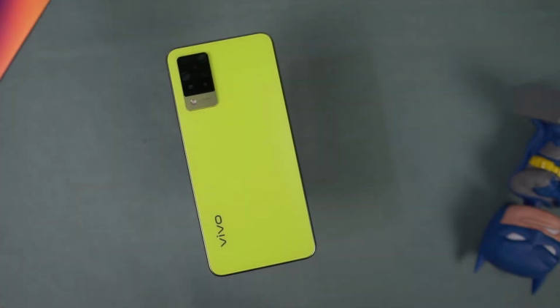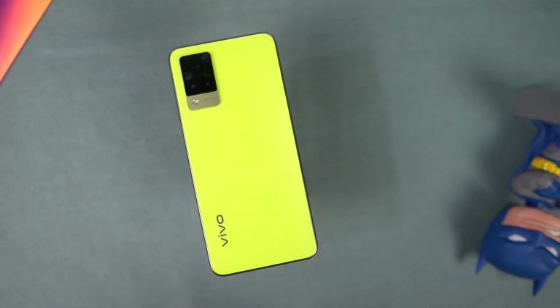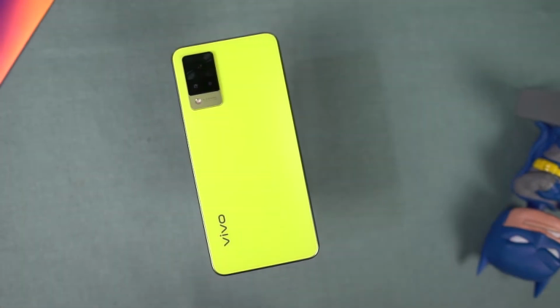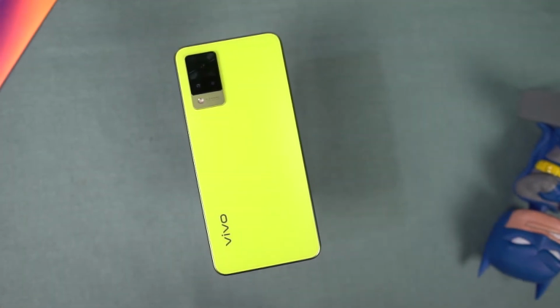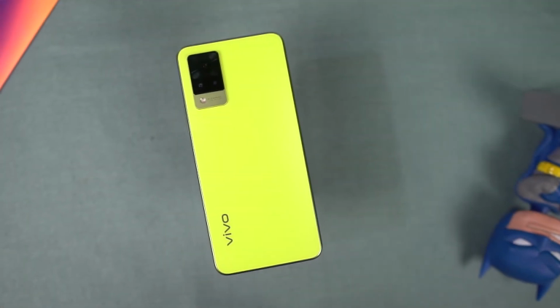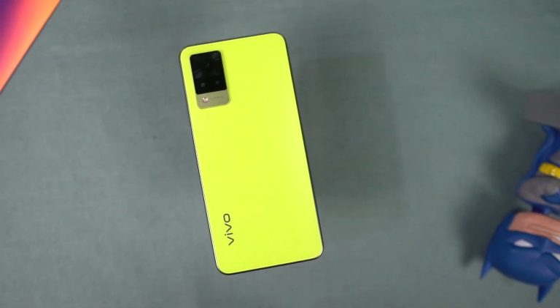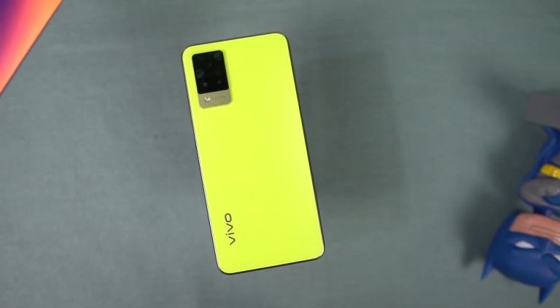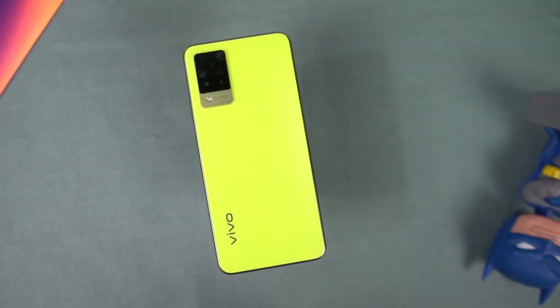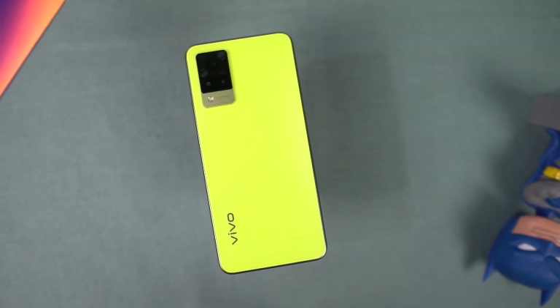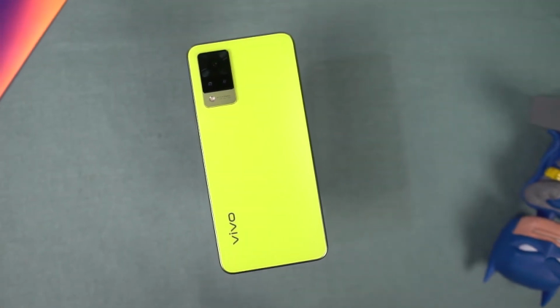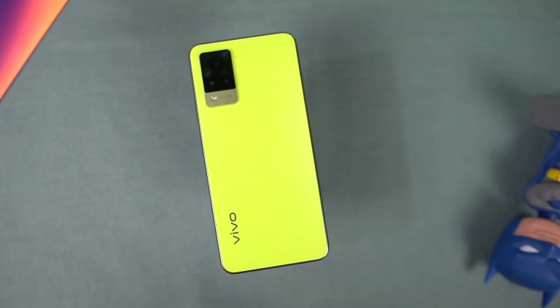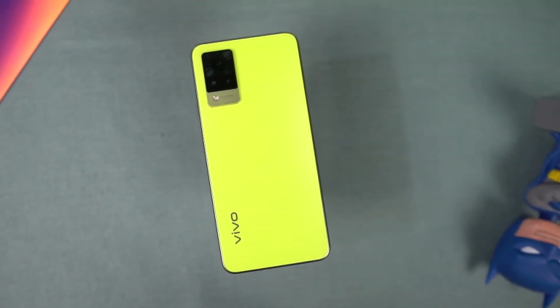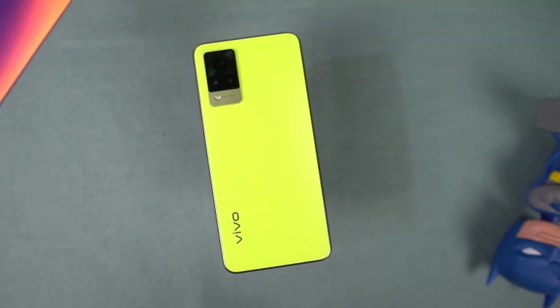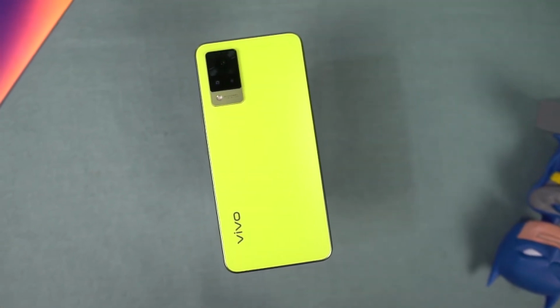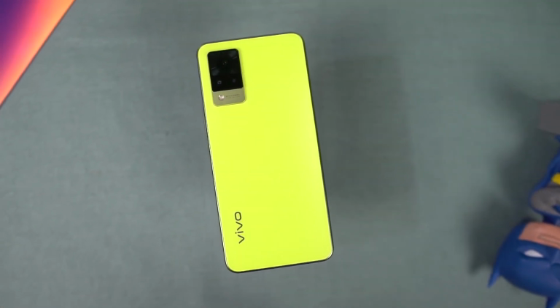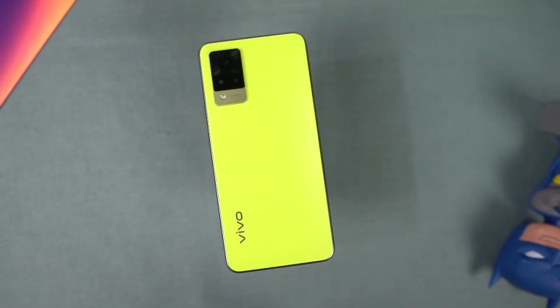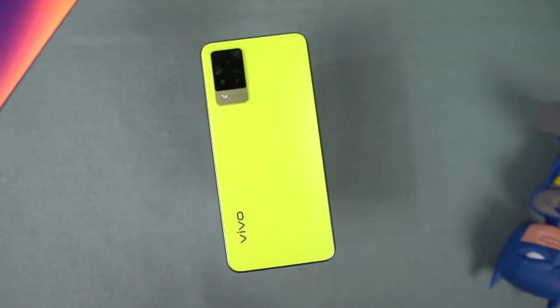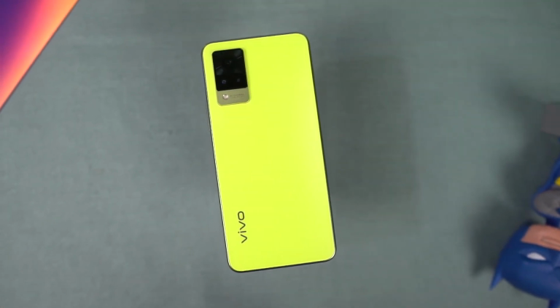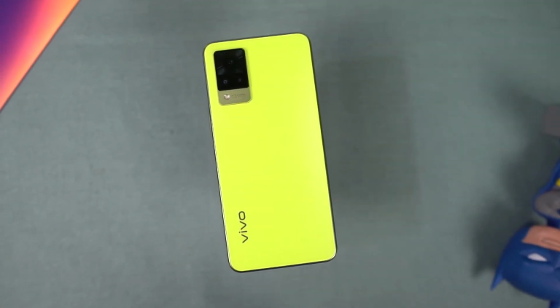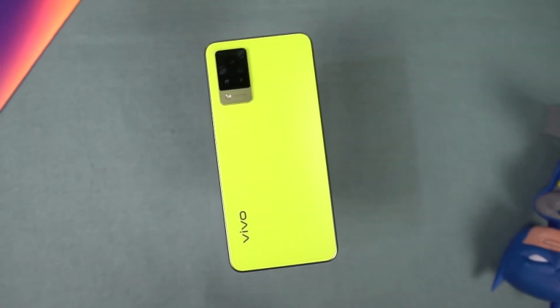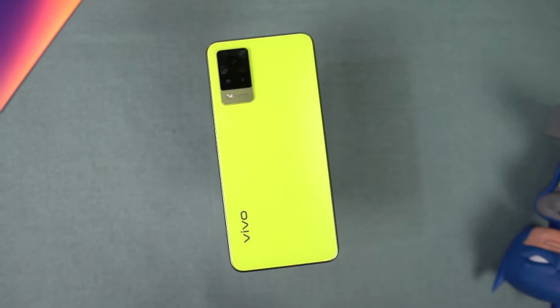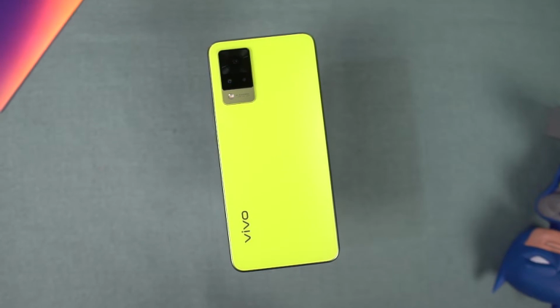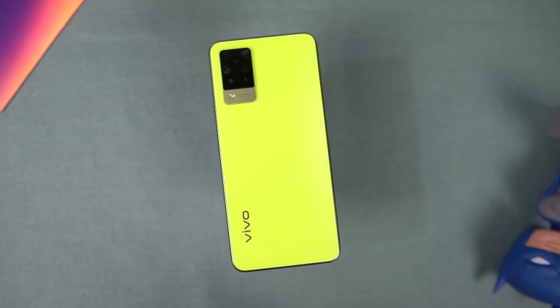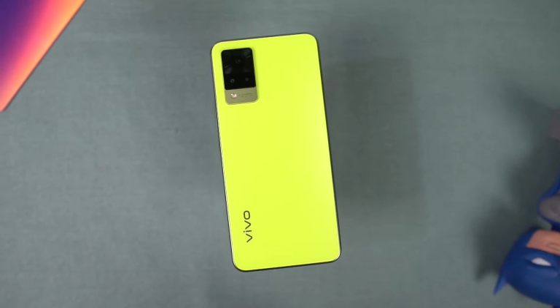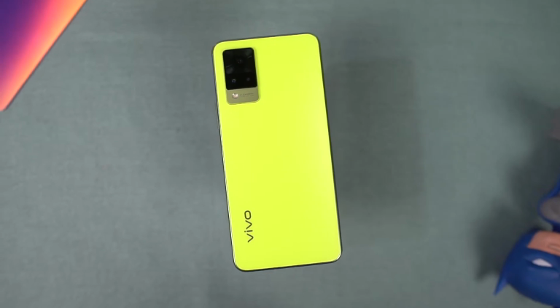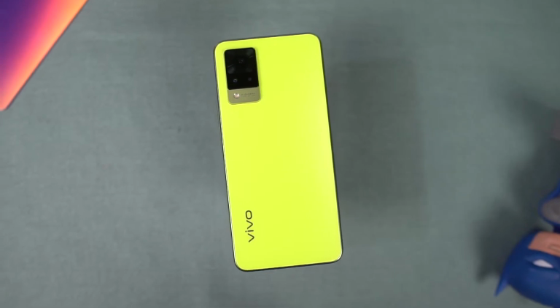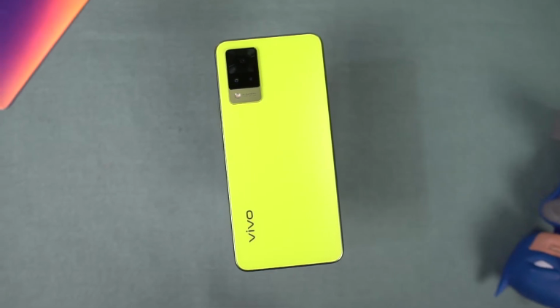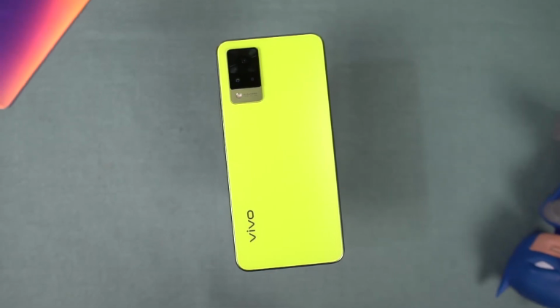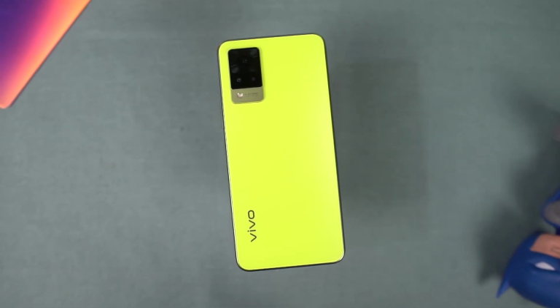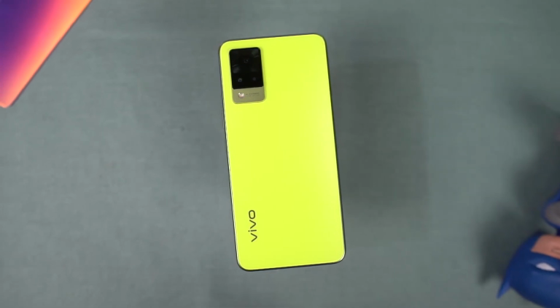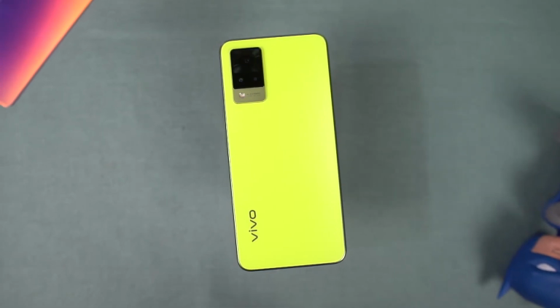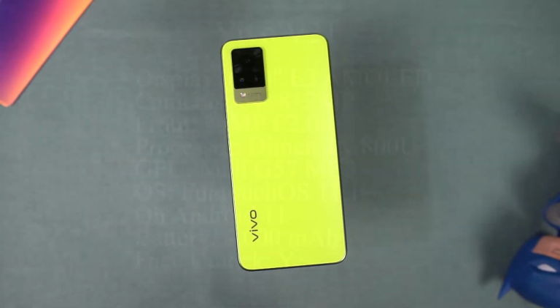What's up guys, this is Anon from Notion Hub and in this video we are going to do a gaming review, battery drain test and heat test of the Vivo V21.